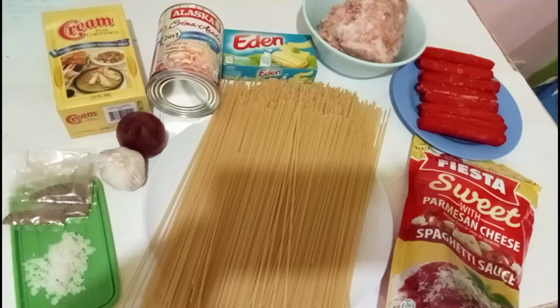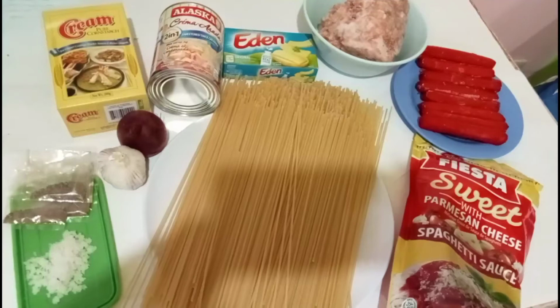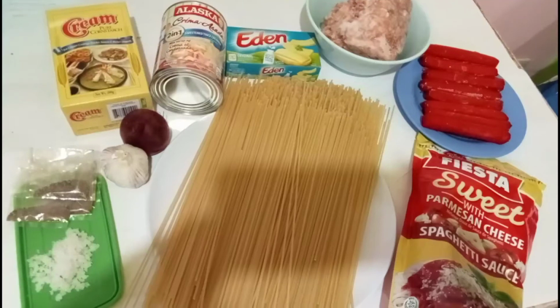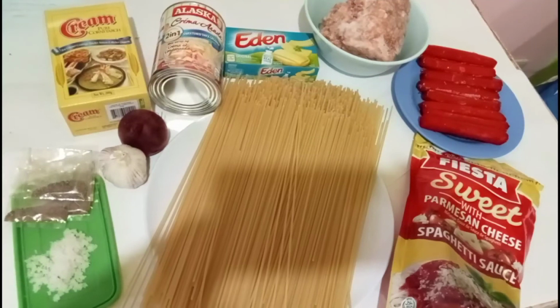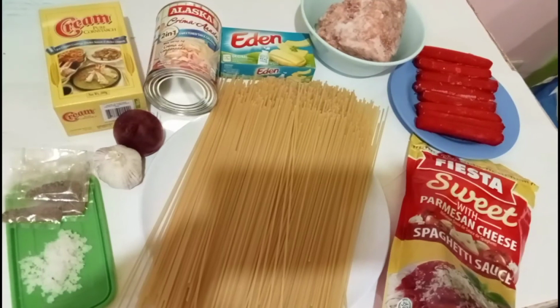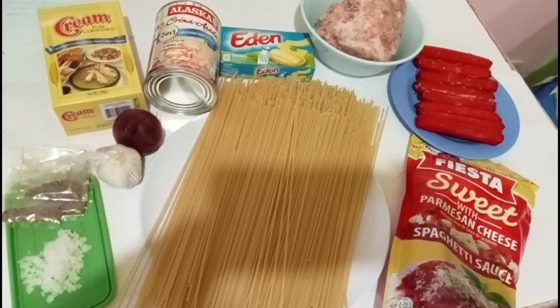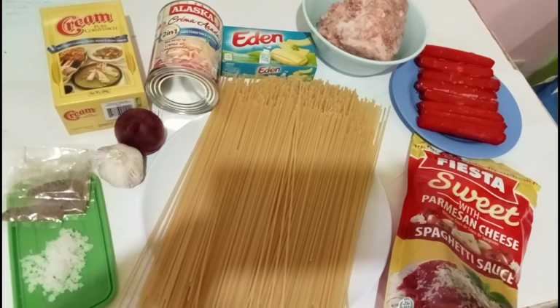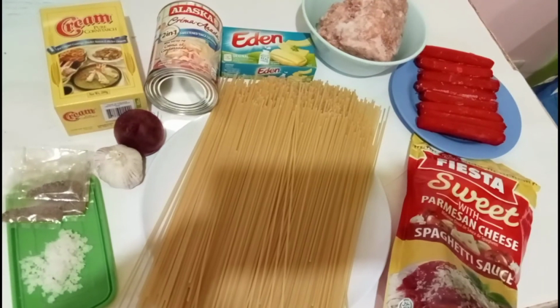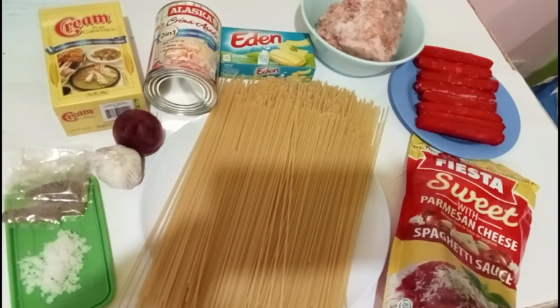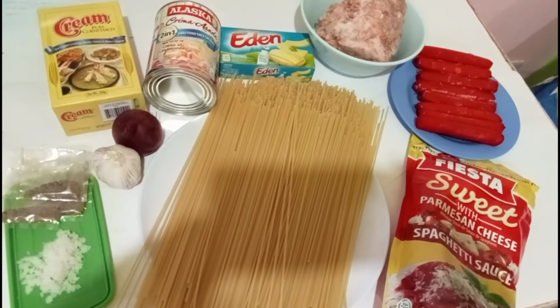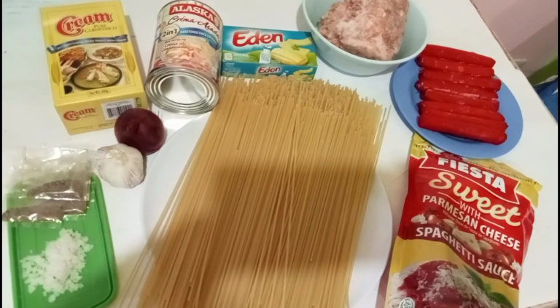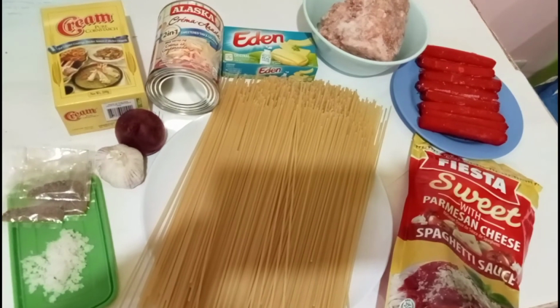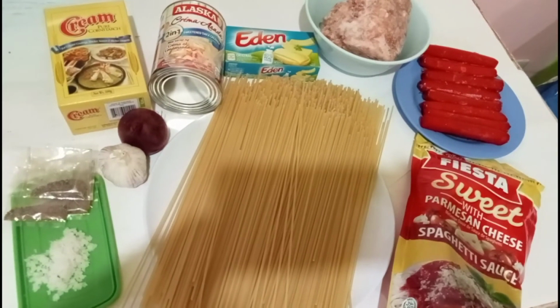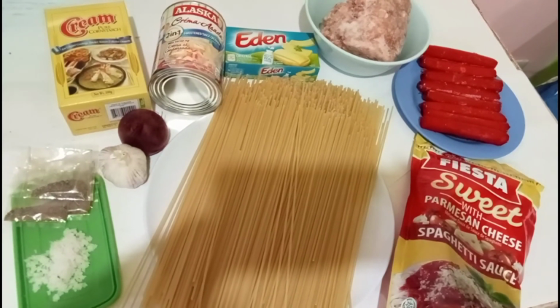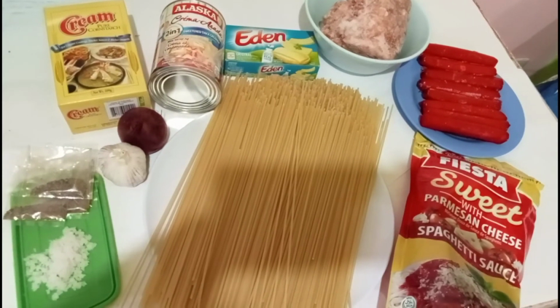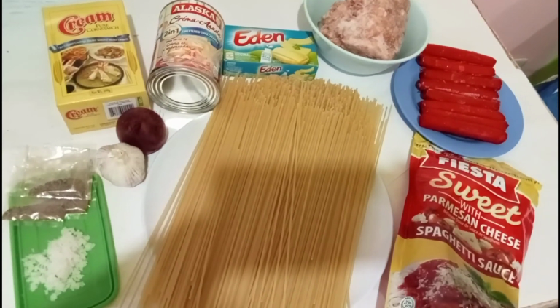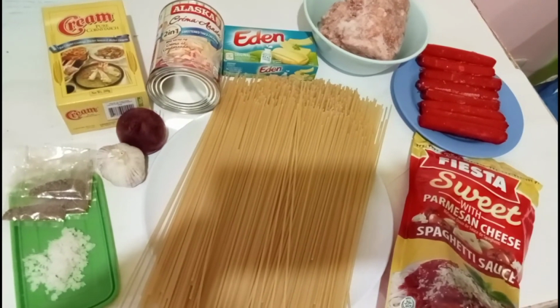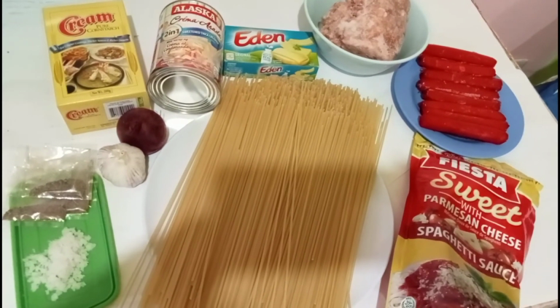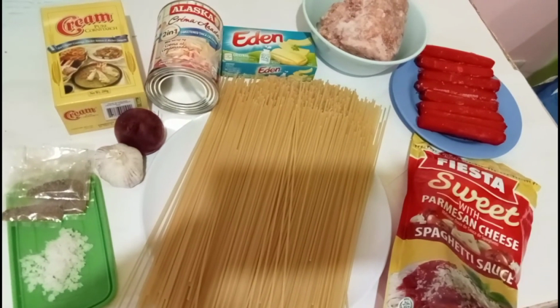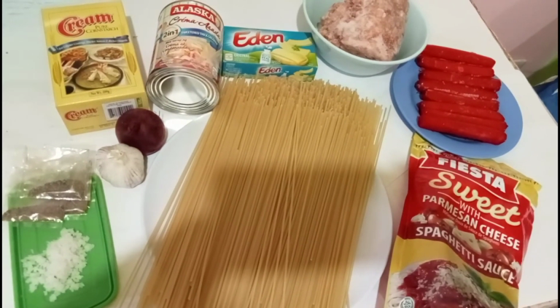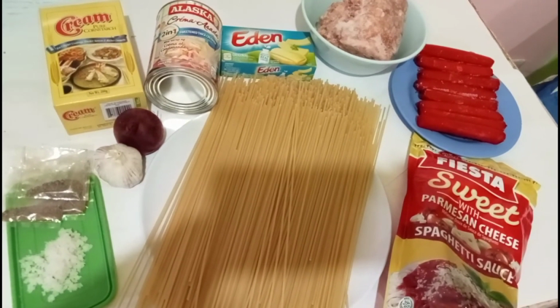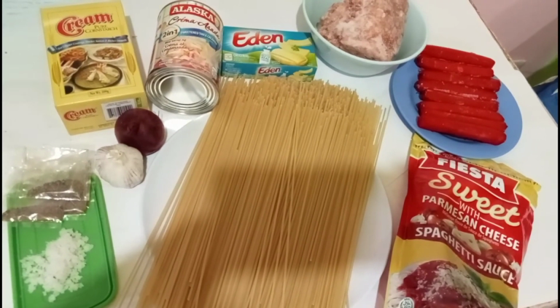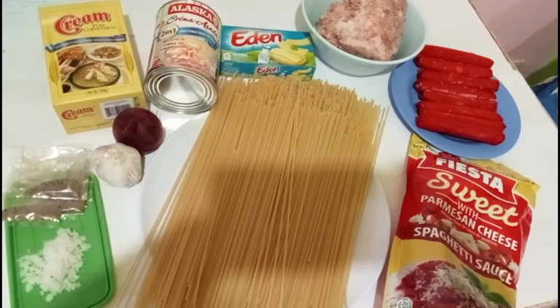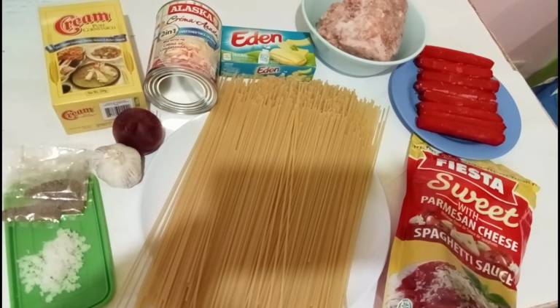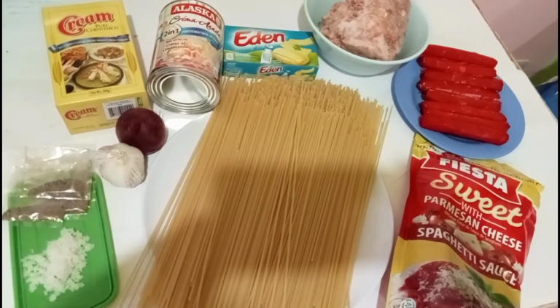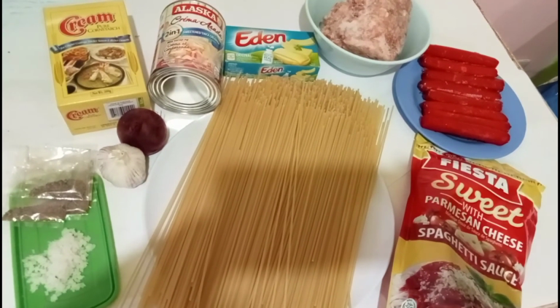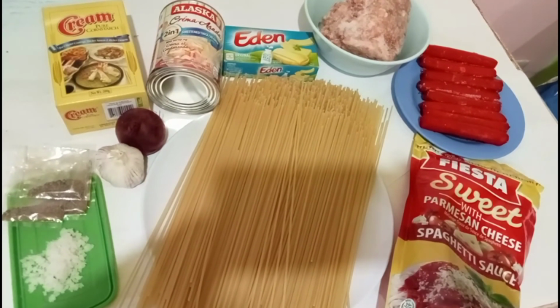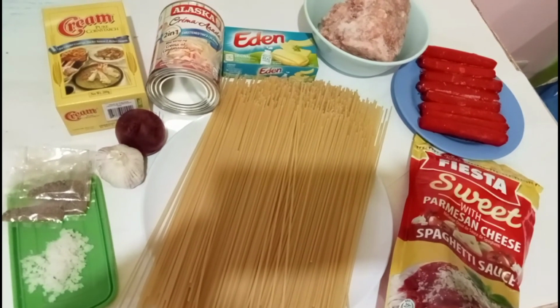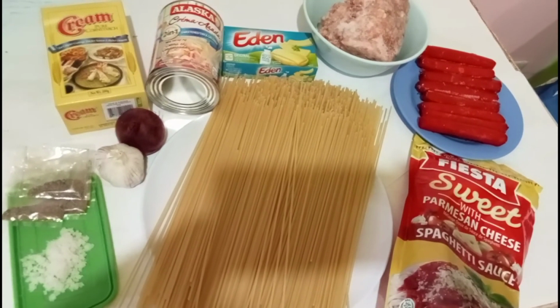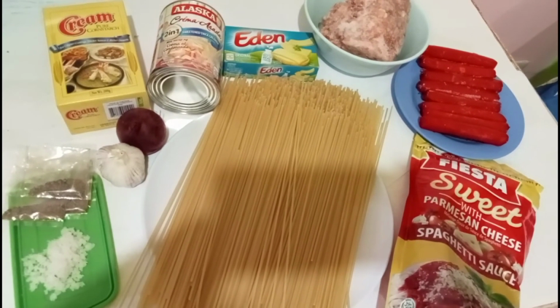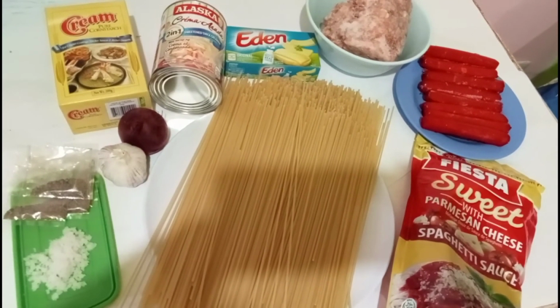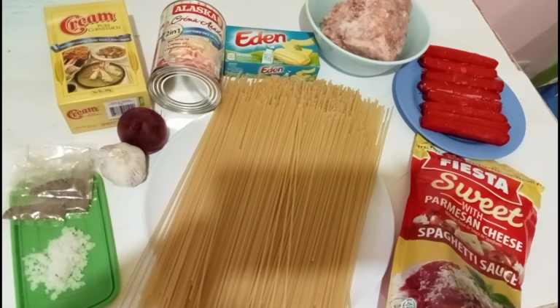Hello guys, I'm going to cook spaghetti.